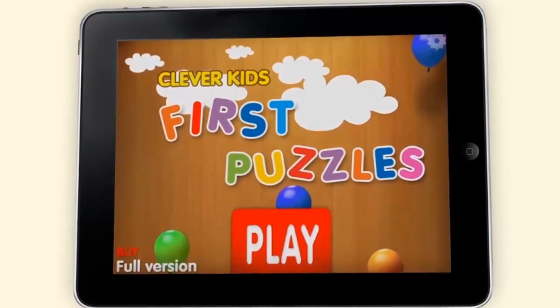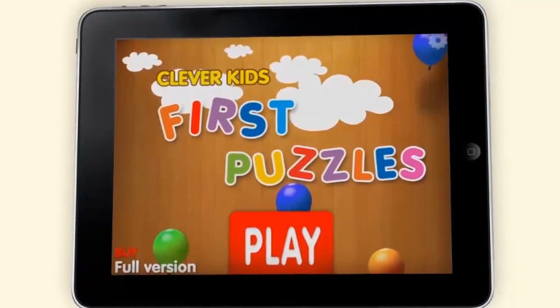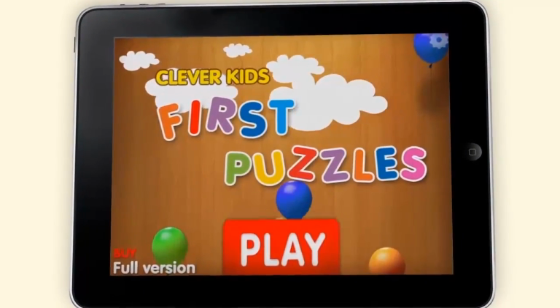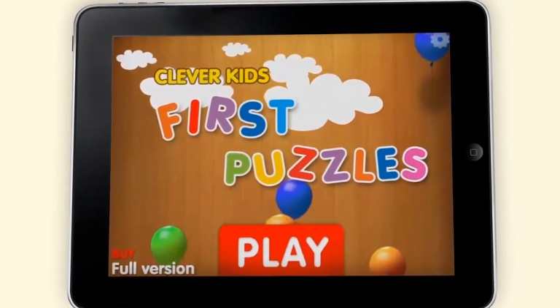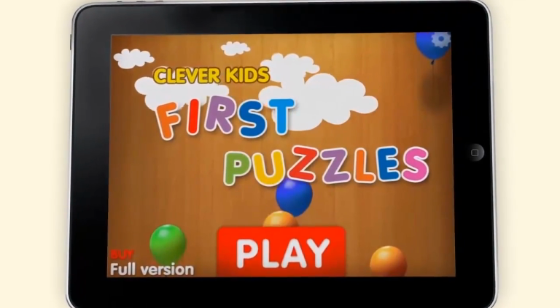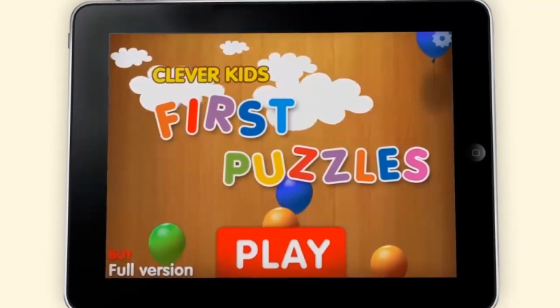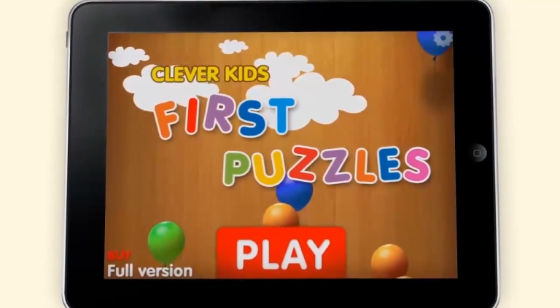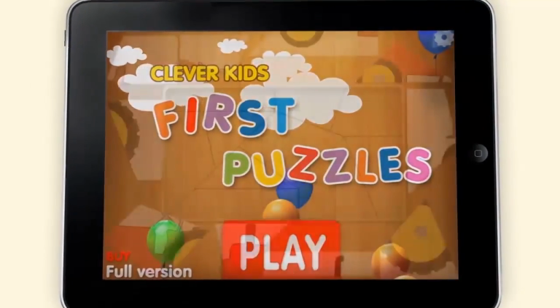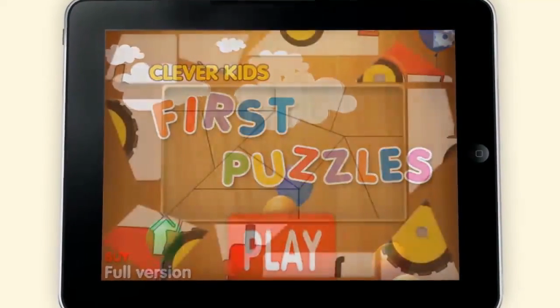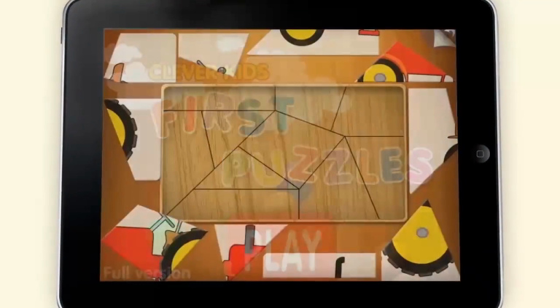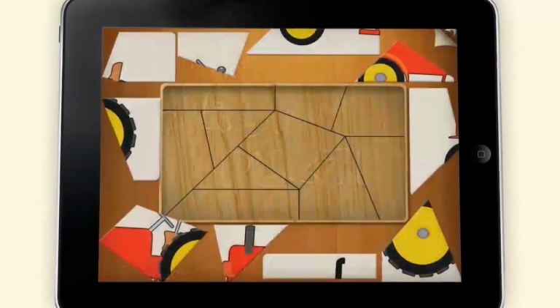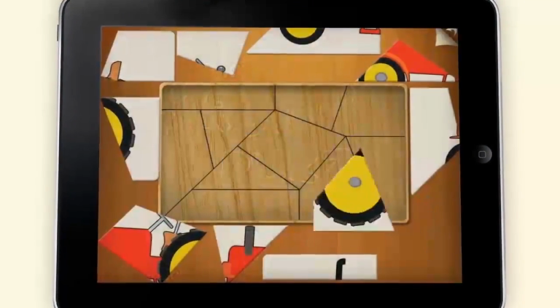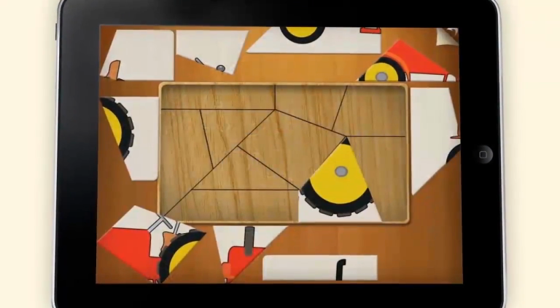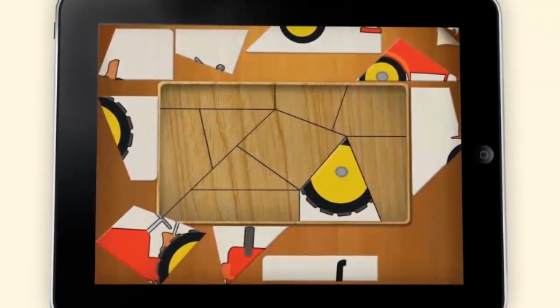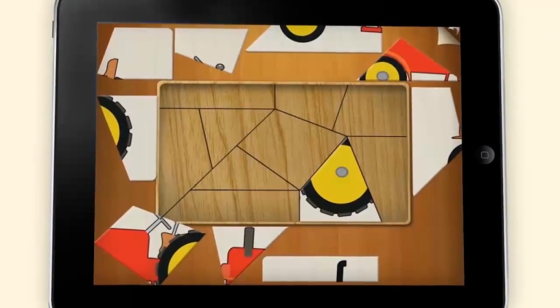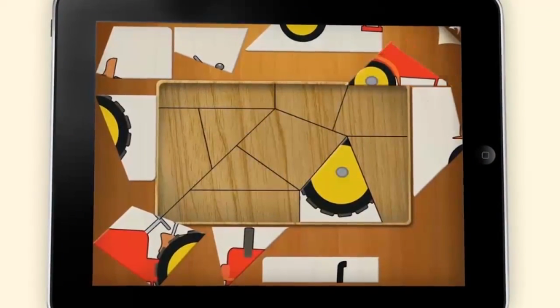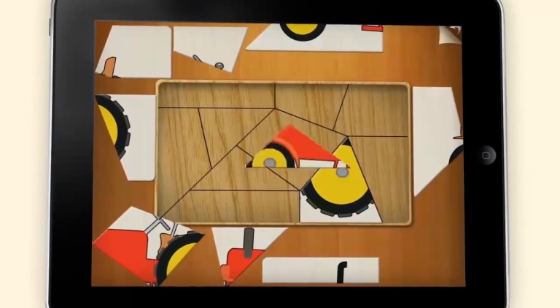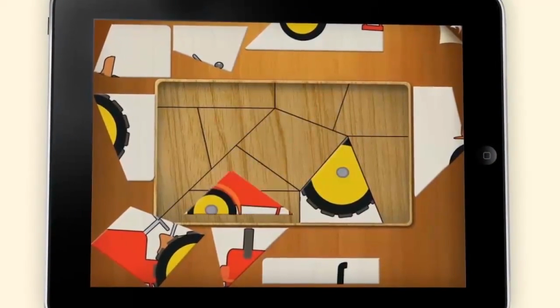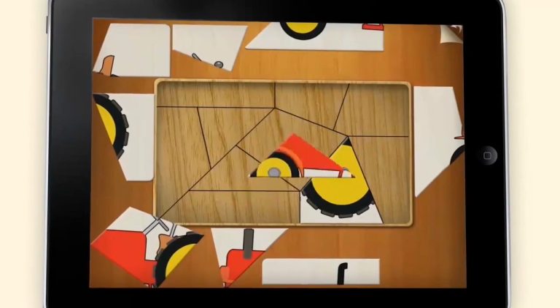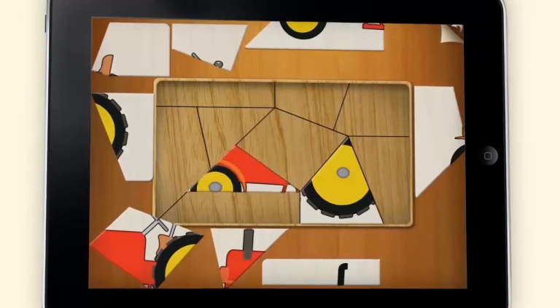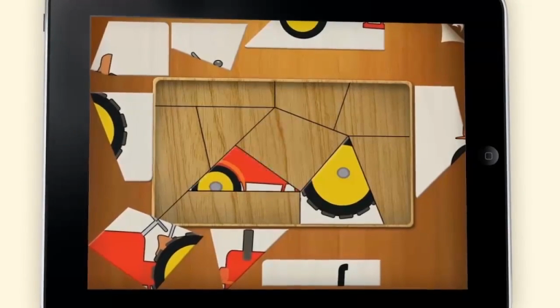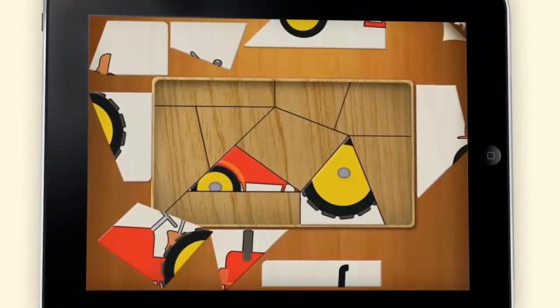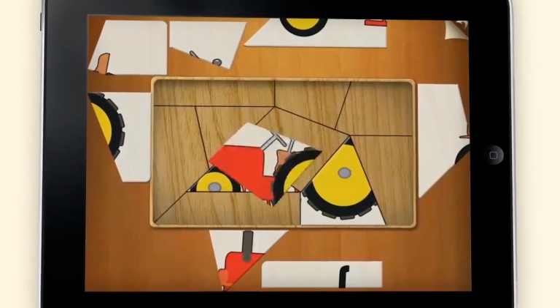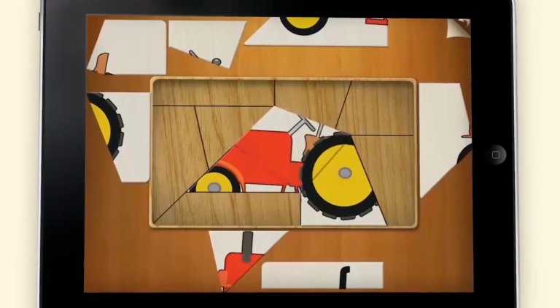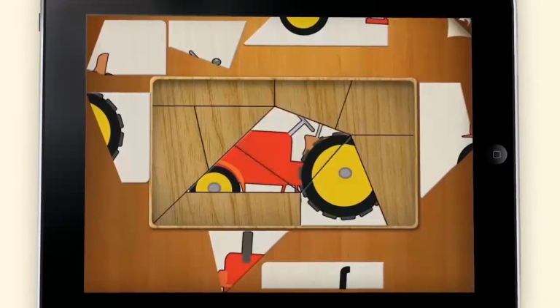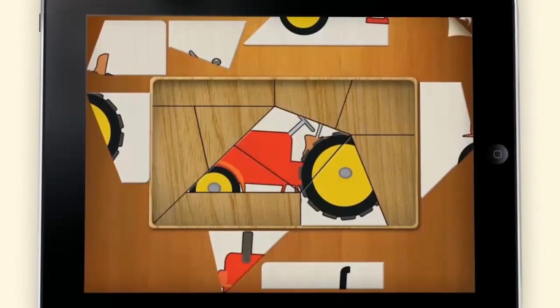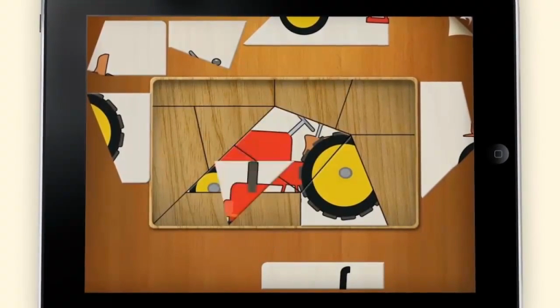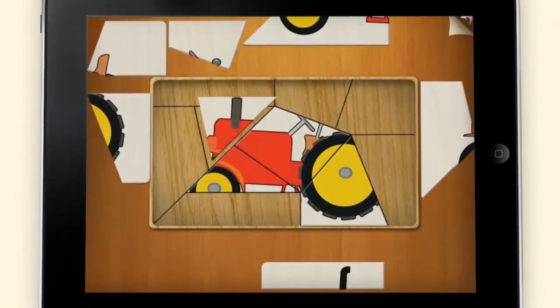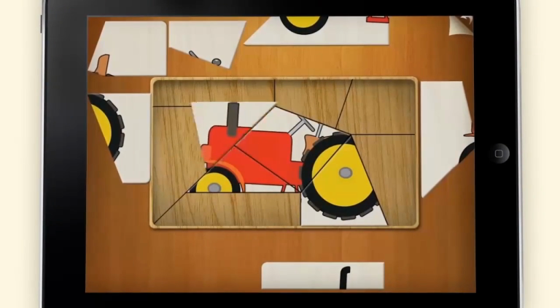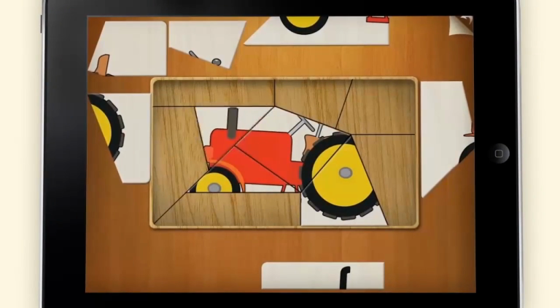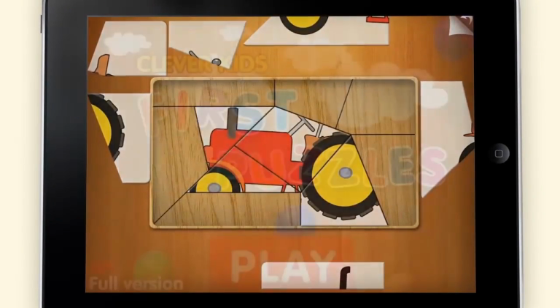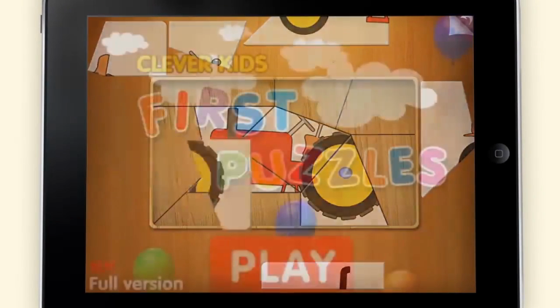Clever Kids First Puzzles is a top-ranking educational app for the iPad, aimed at children between the ages of 2 to 10.